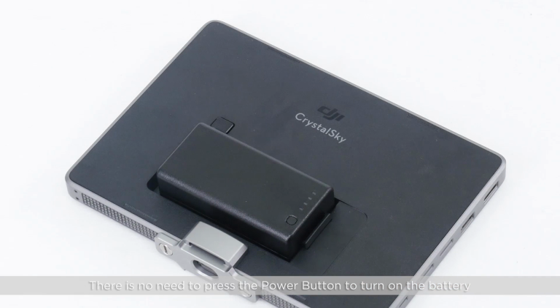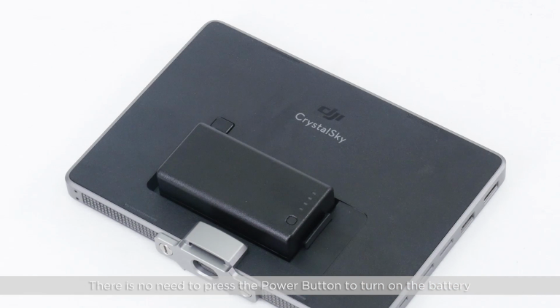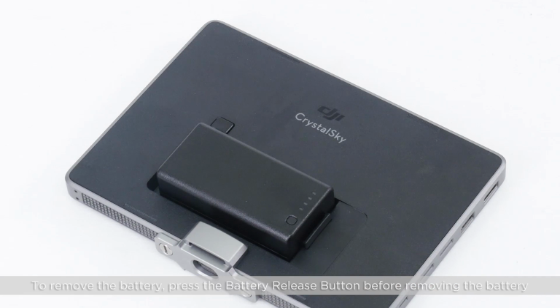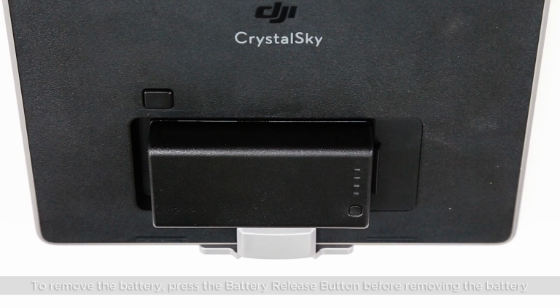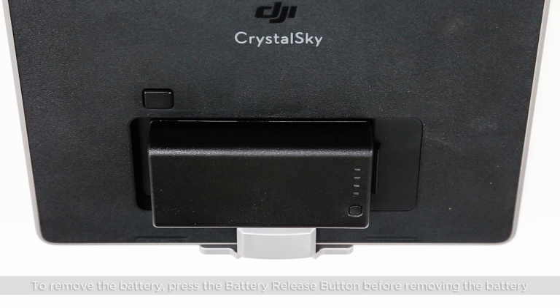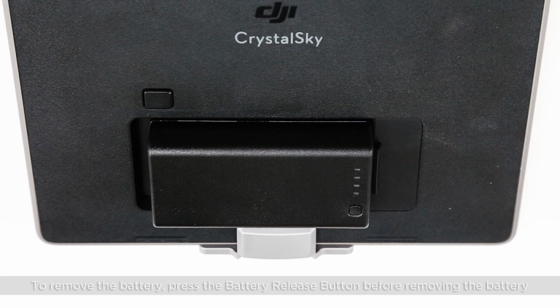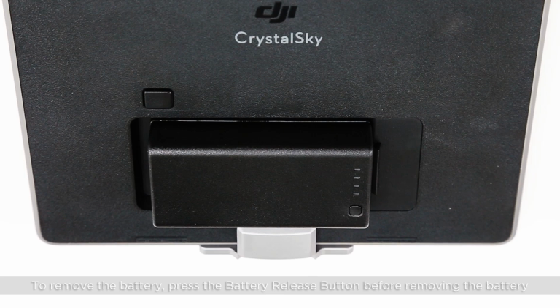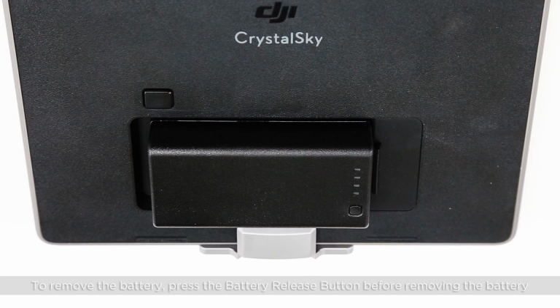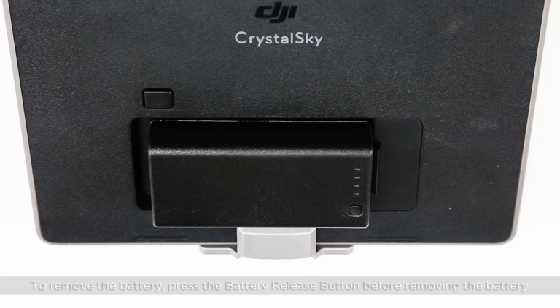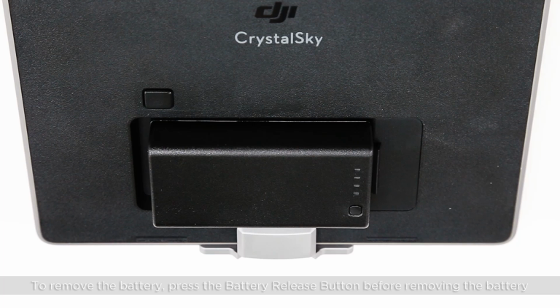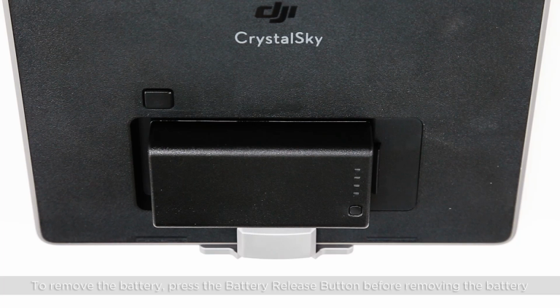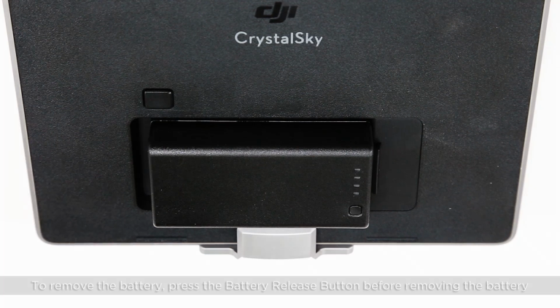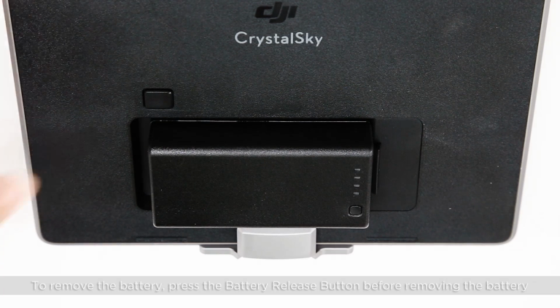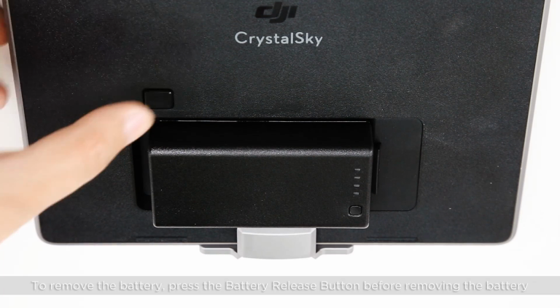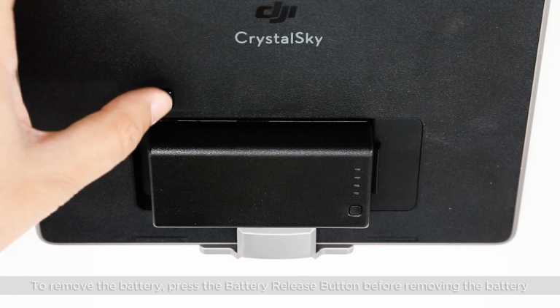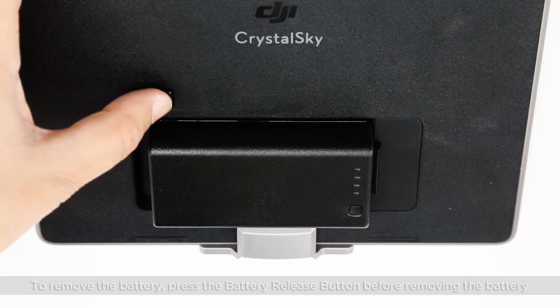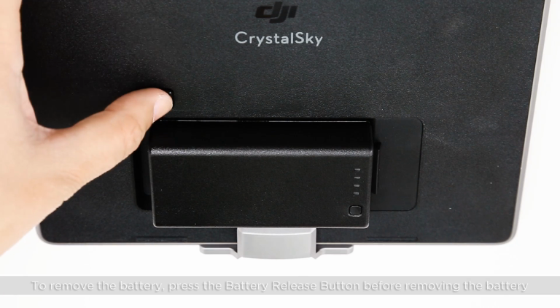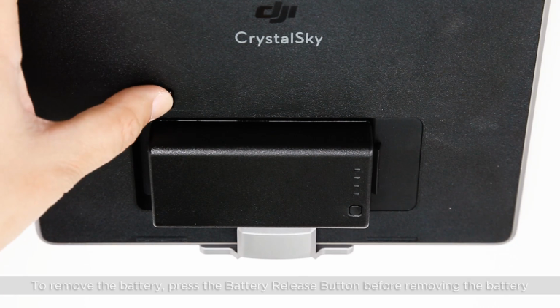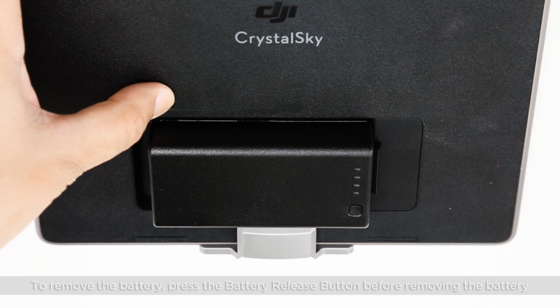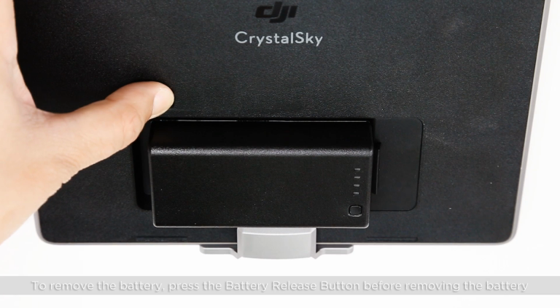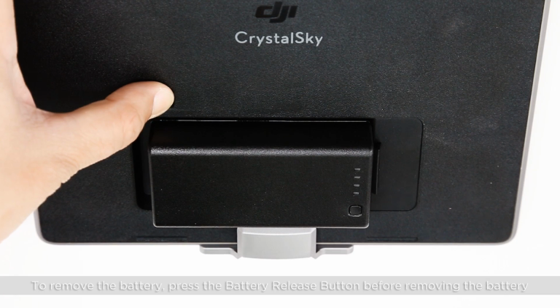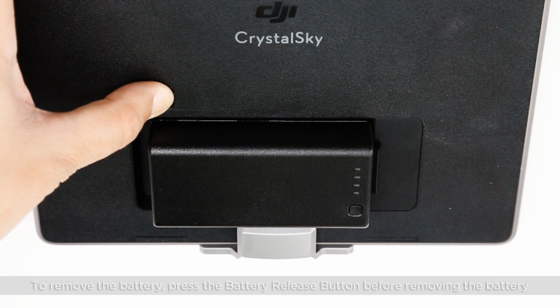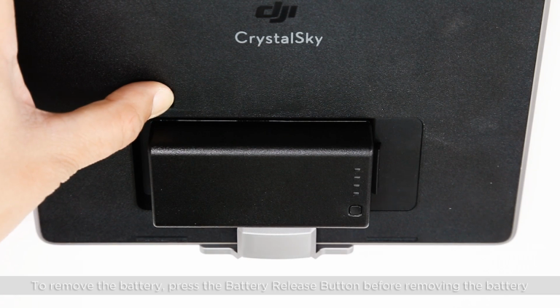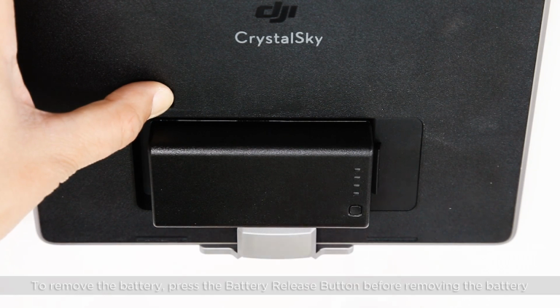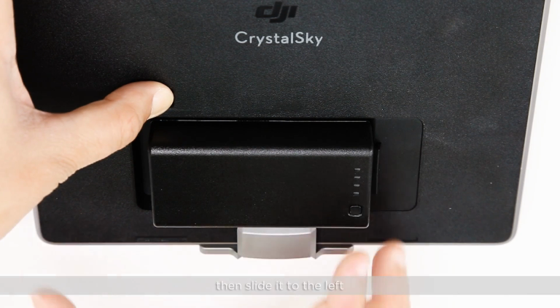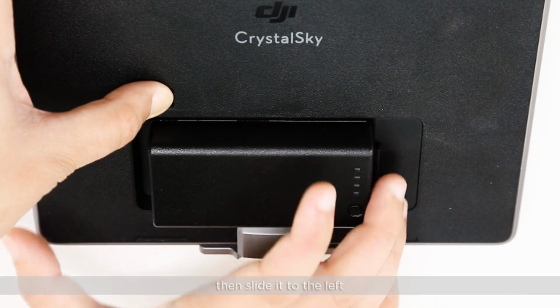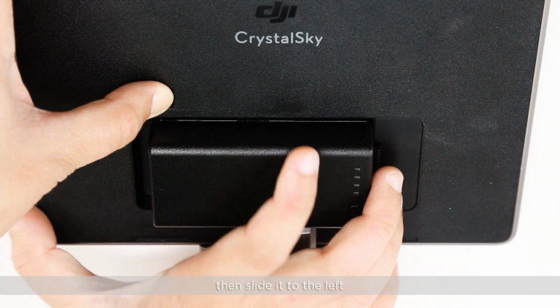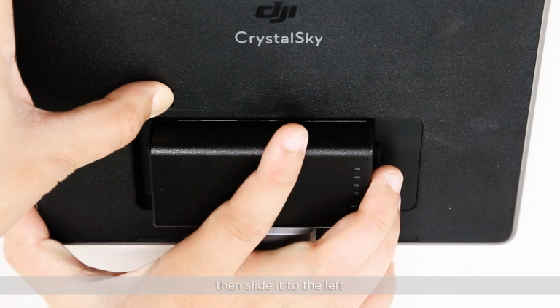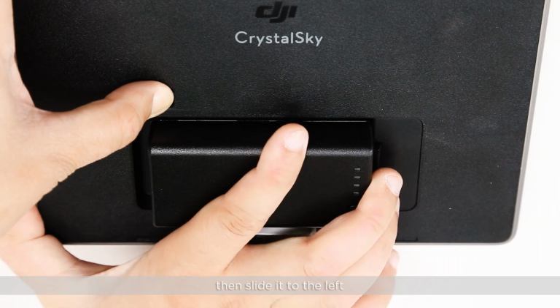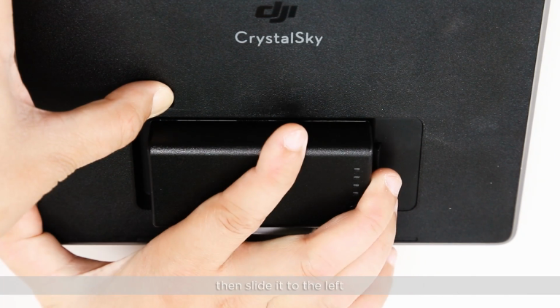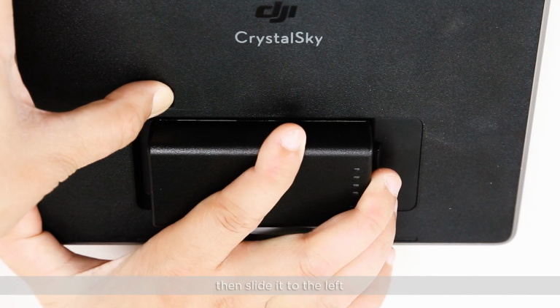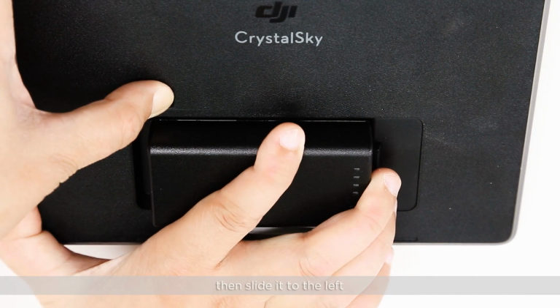To remove the battery, press the battery release button before removing it, then slide it to the left.